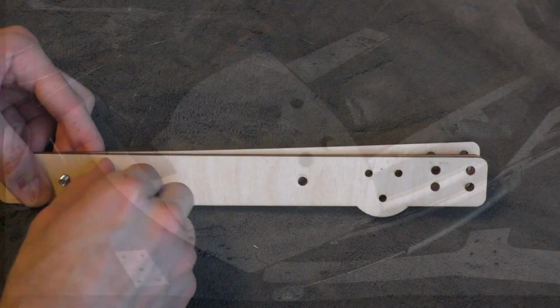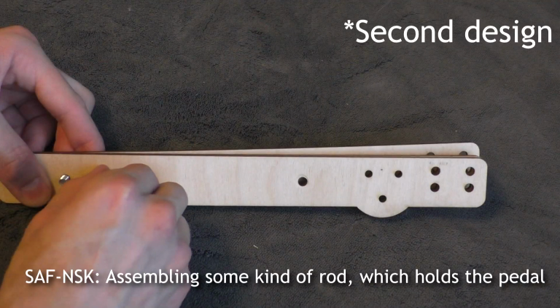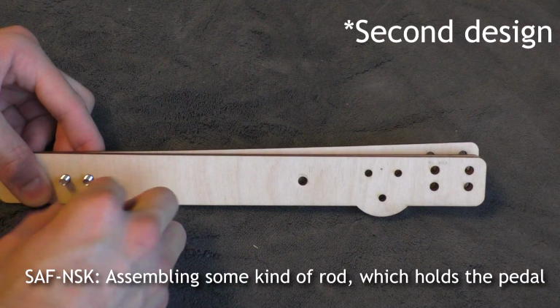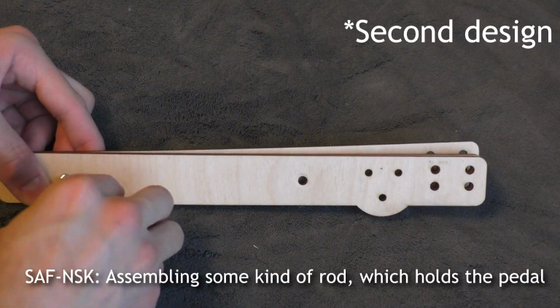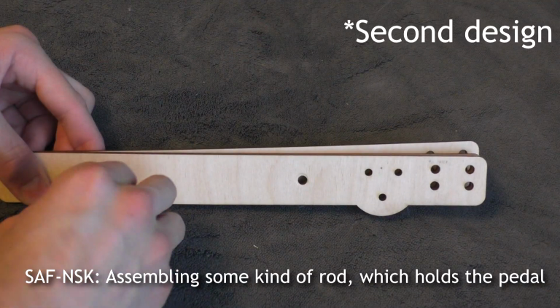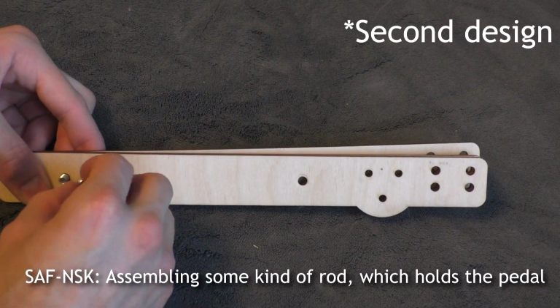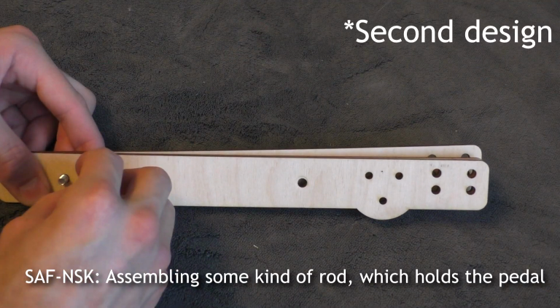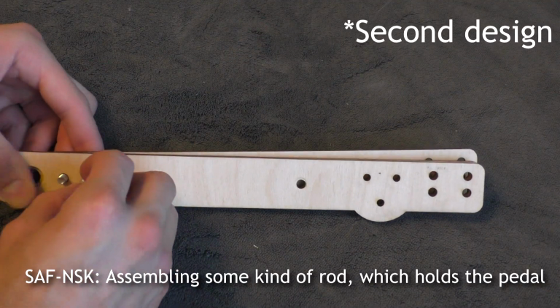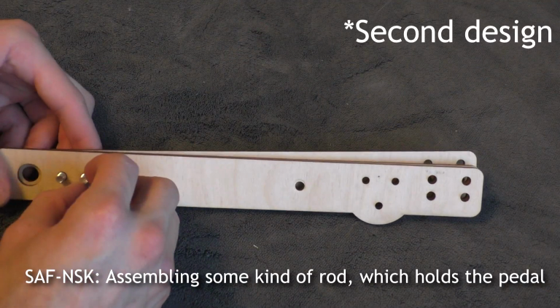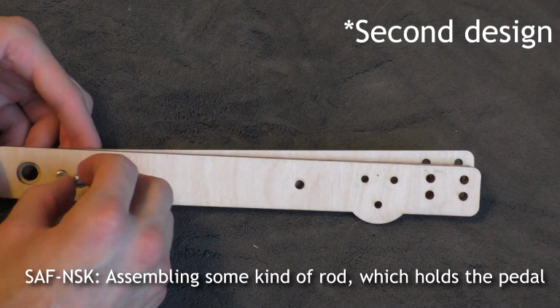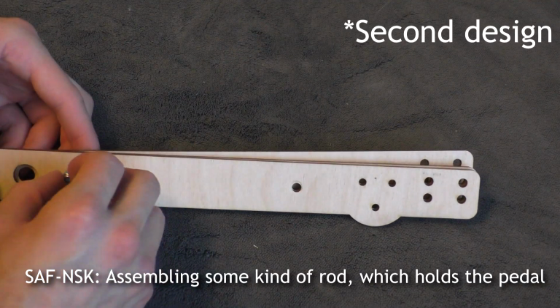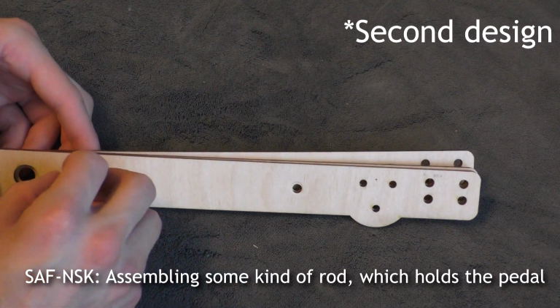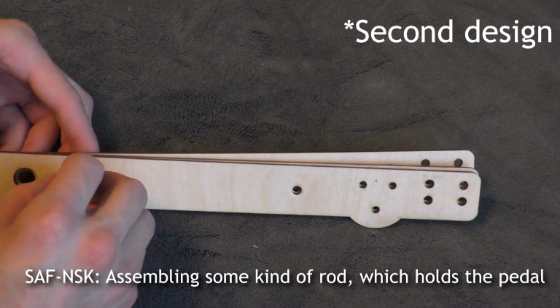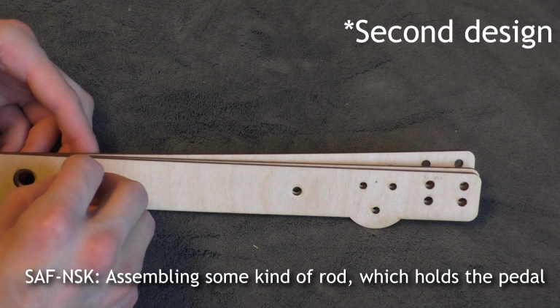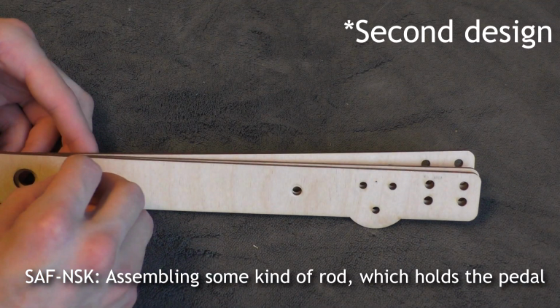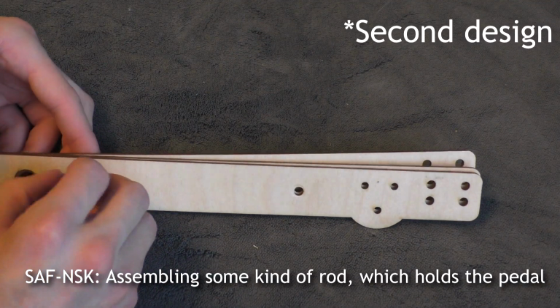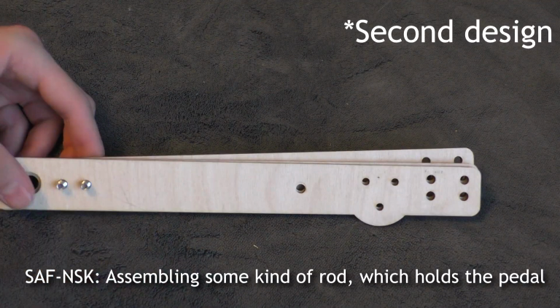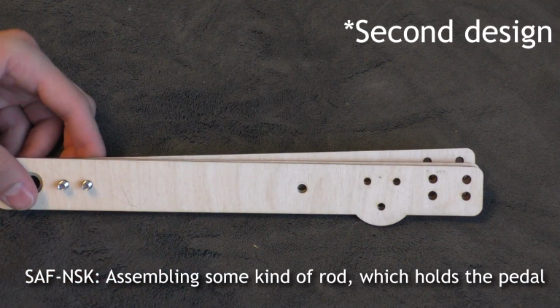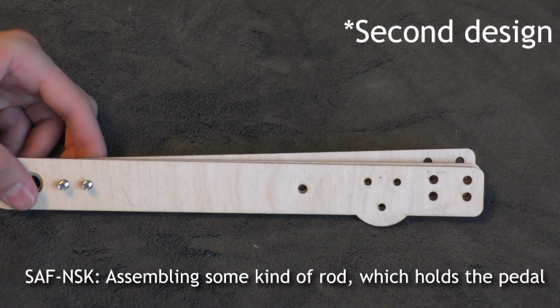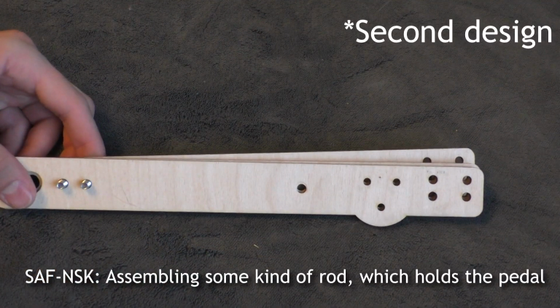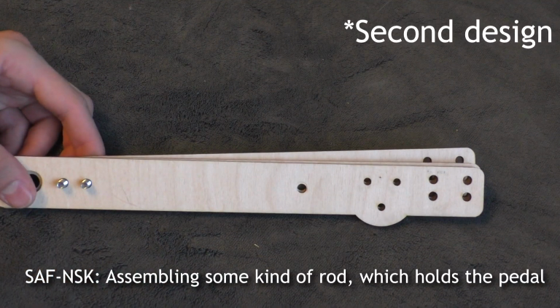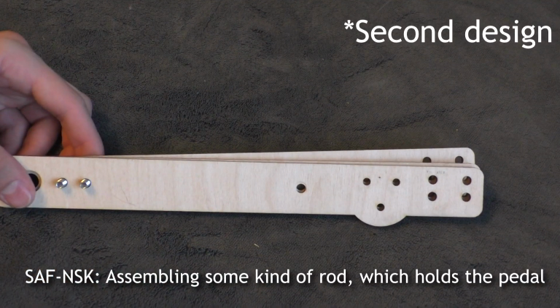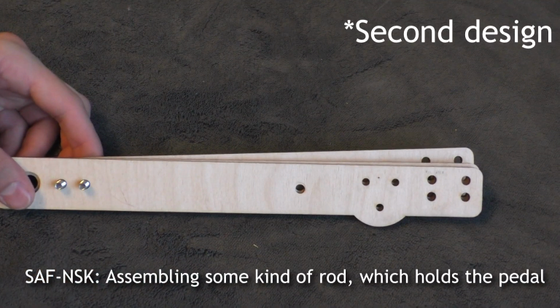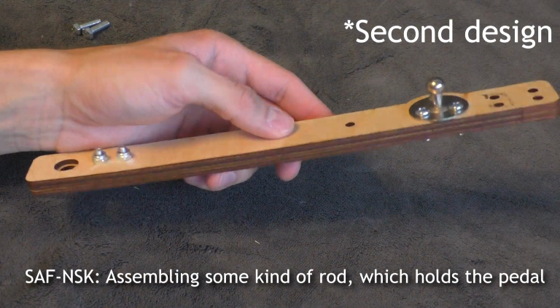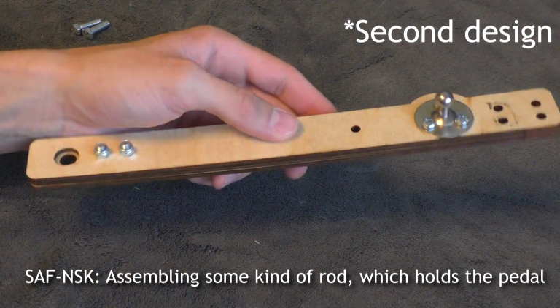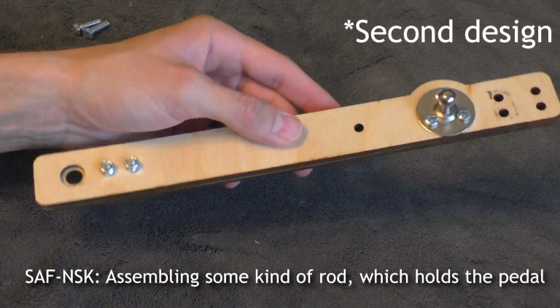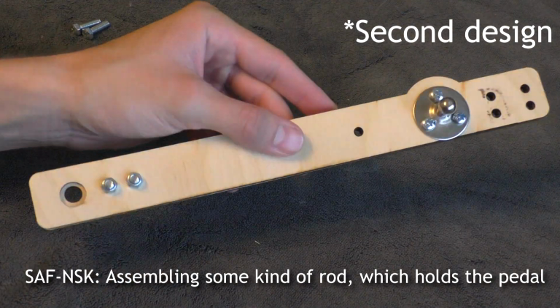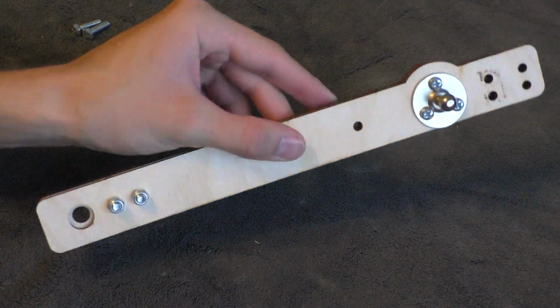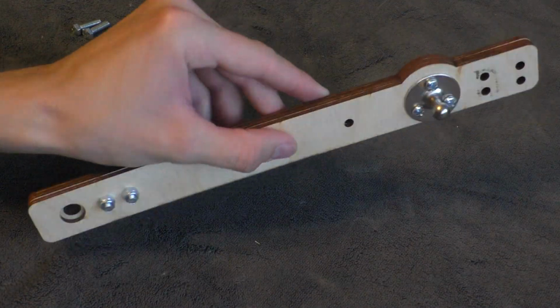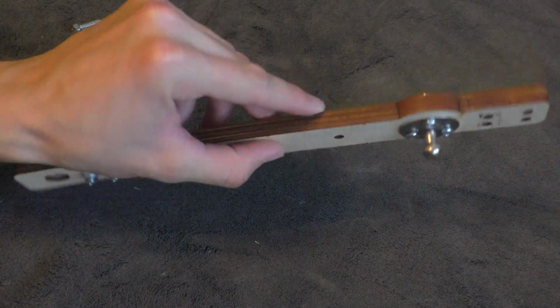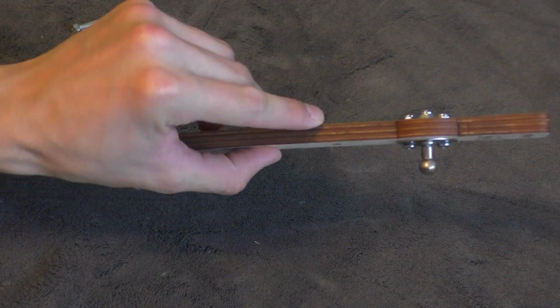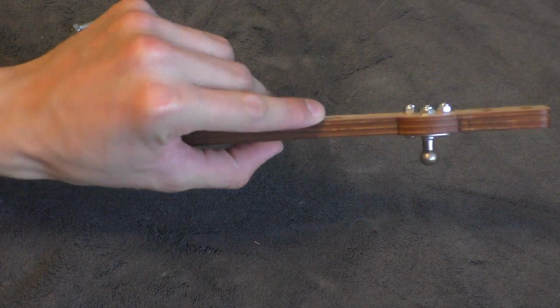Assembling some kind of road which holds the pedal.